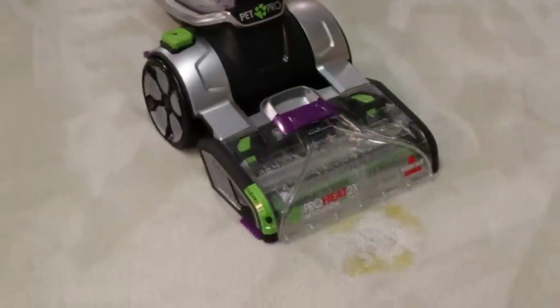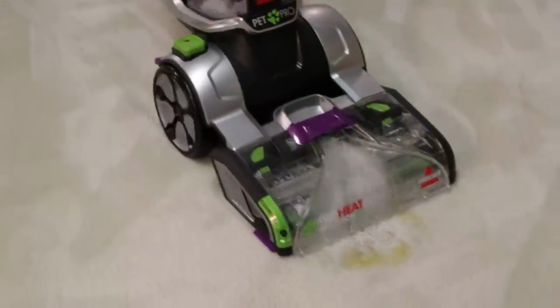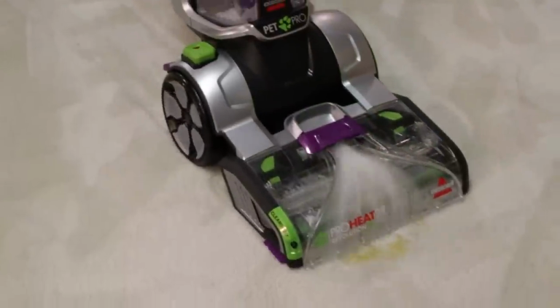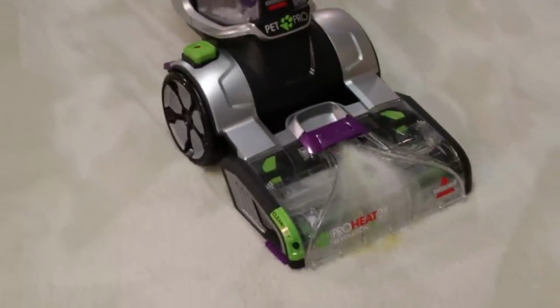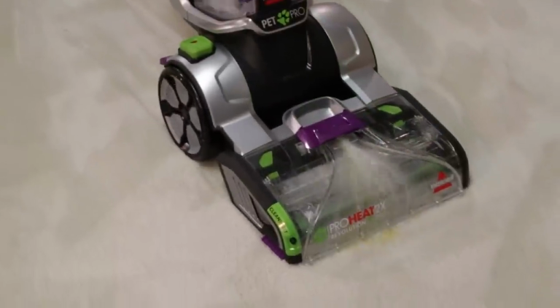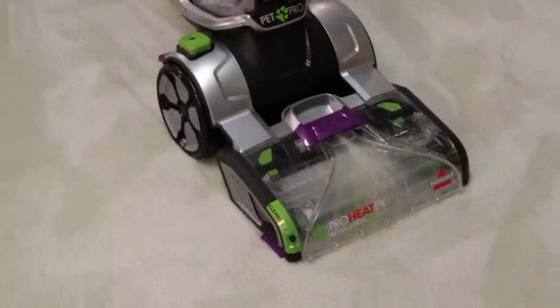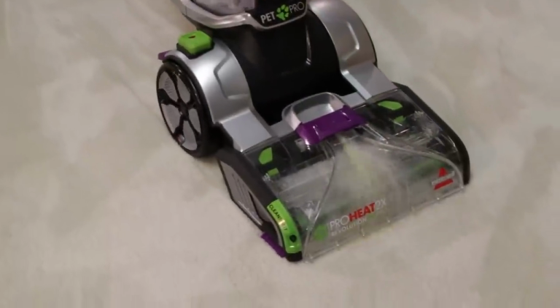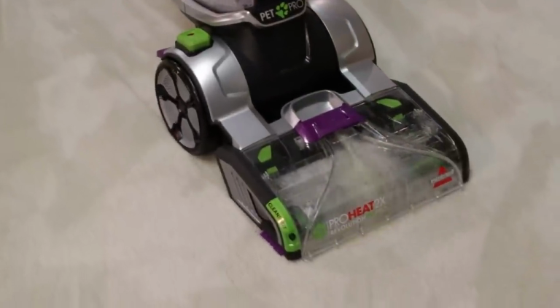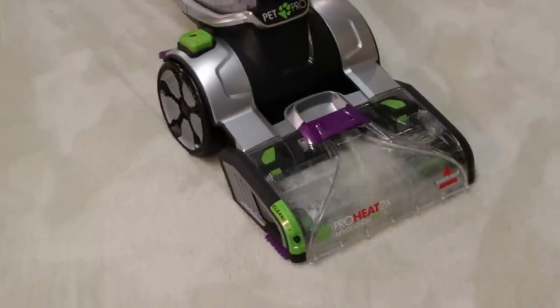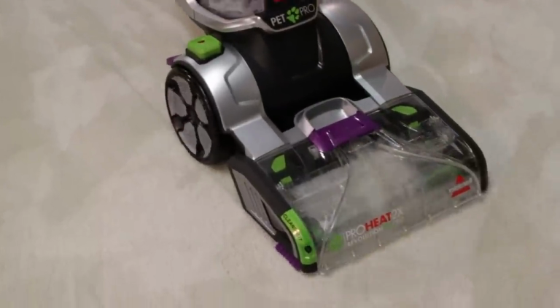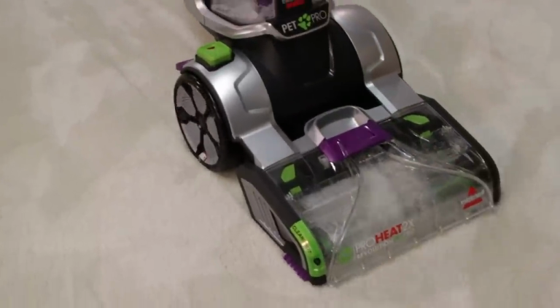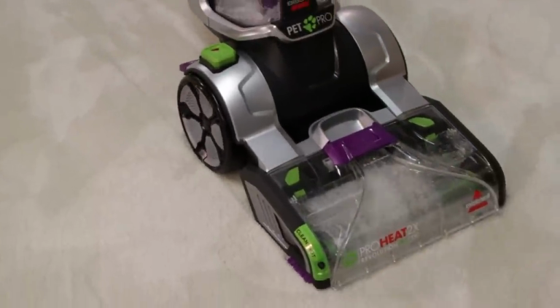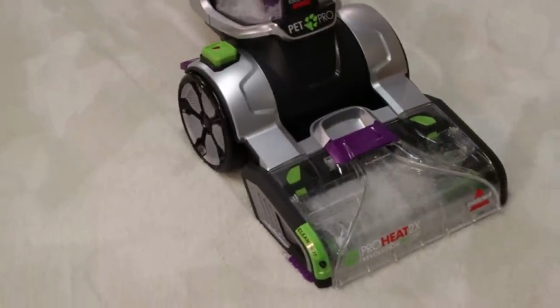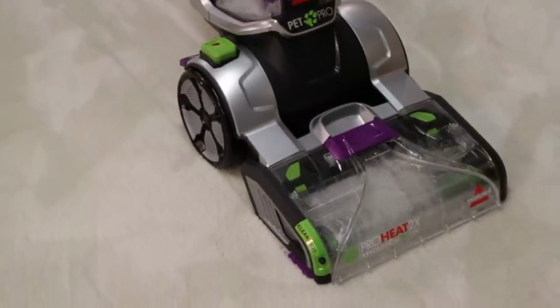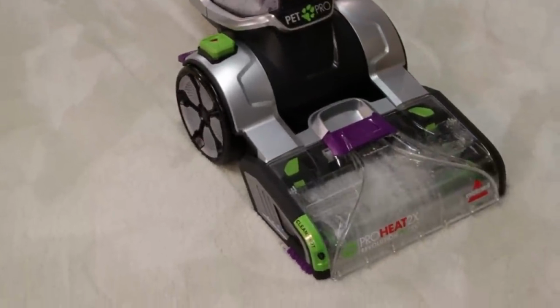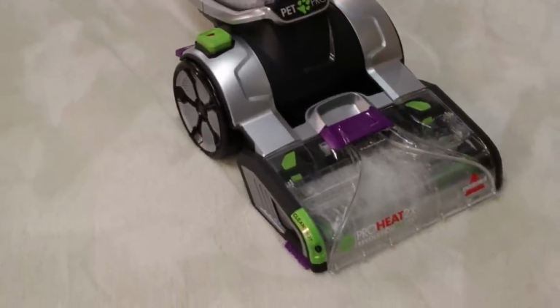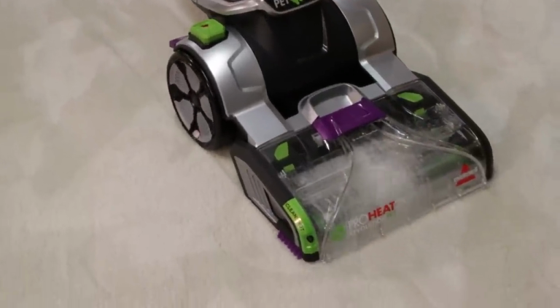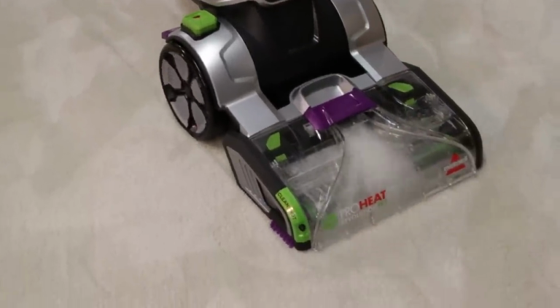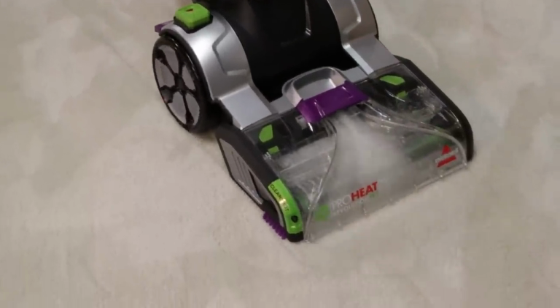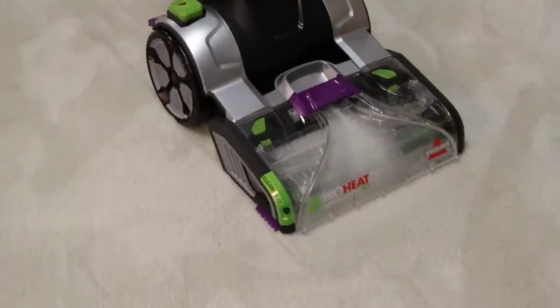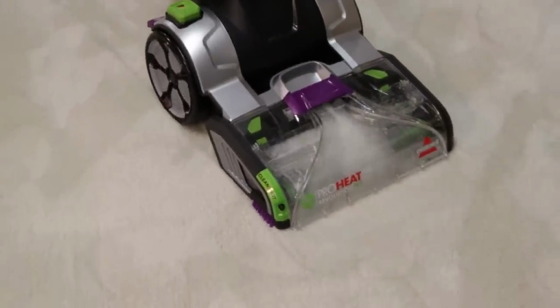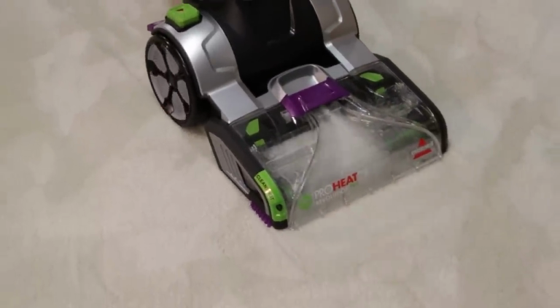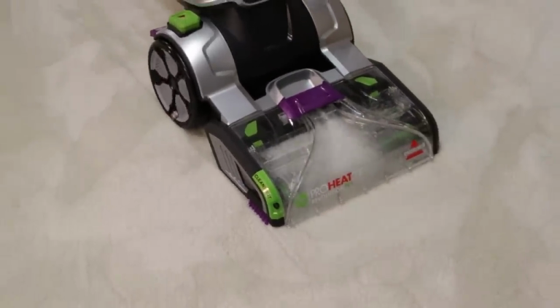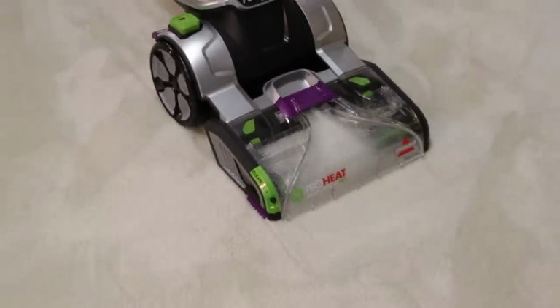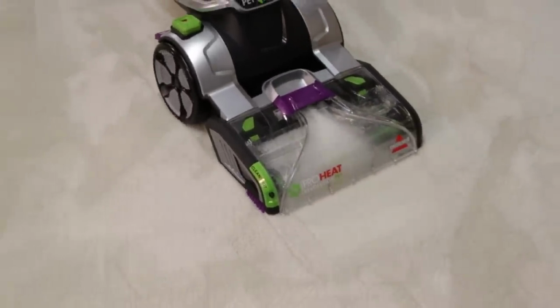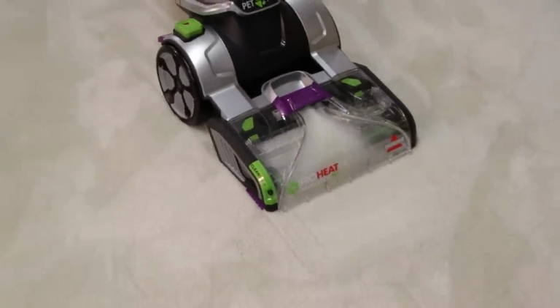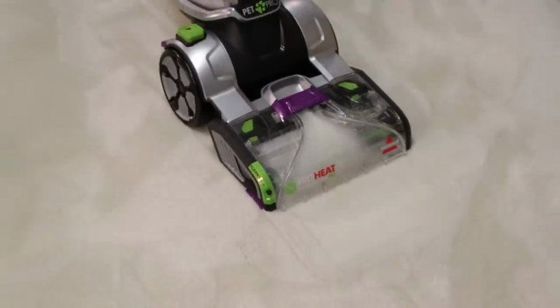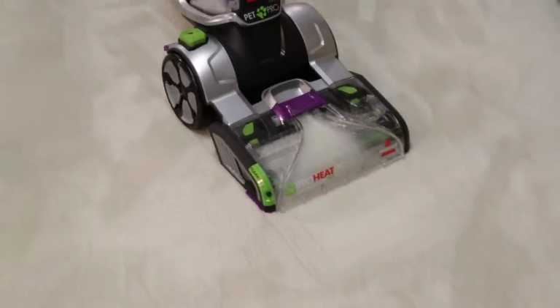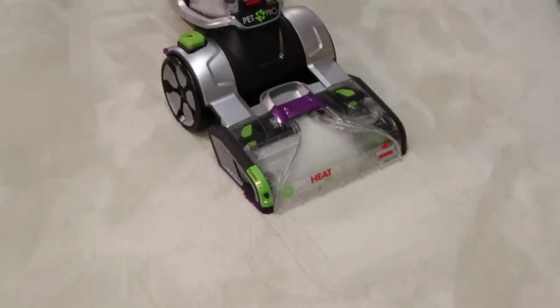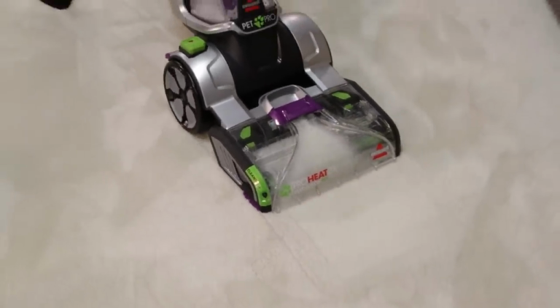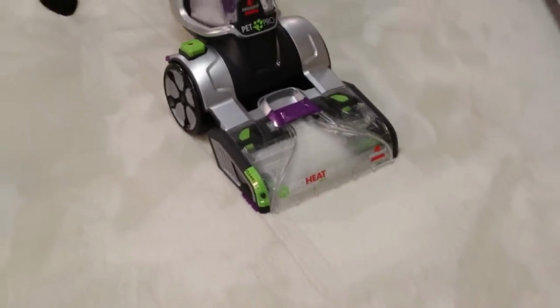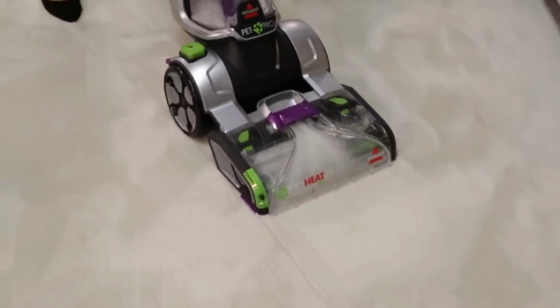Once CleanShot is turned off, pass over the stain two or three times to remove the stain.